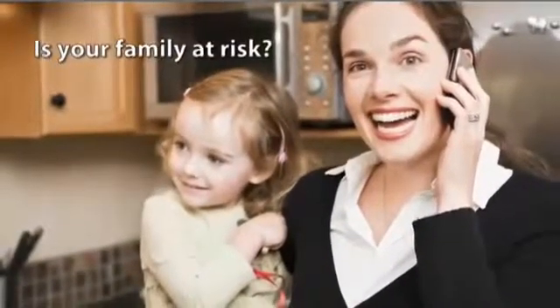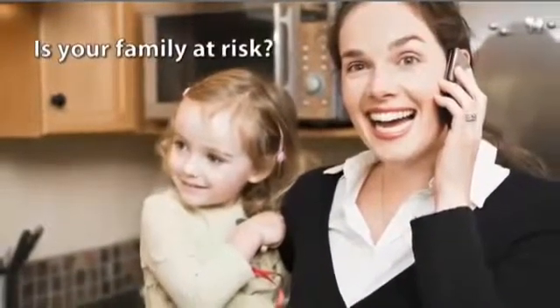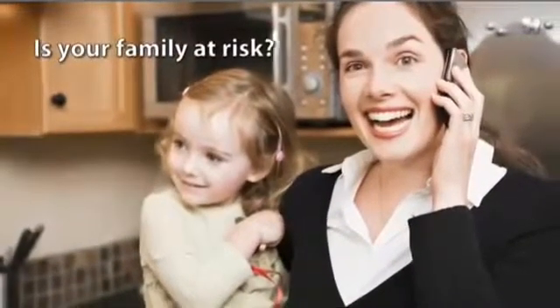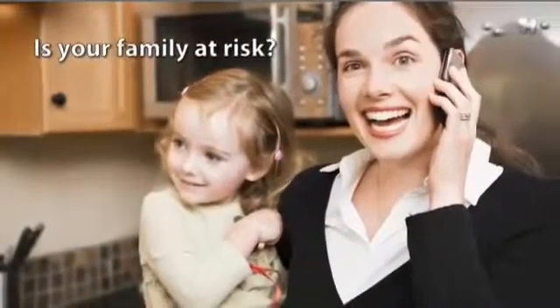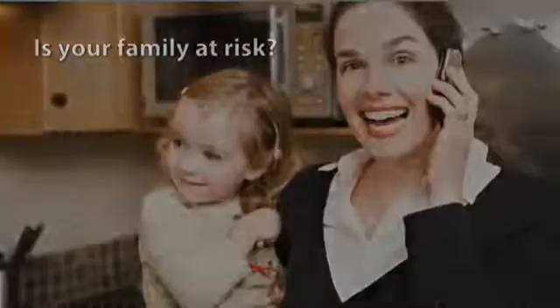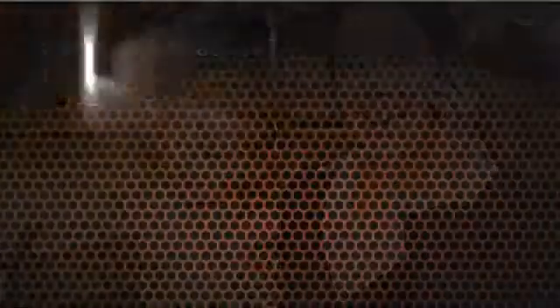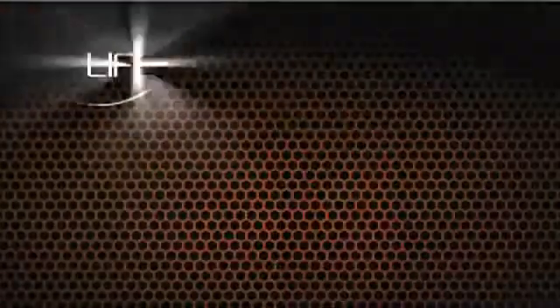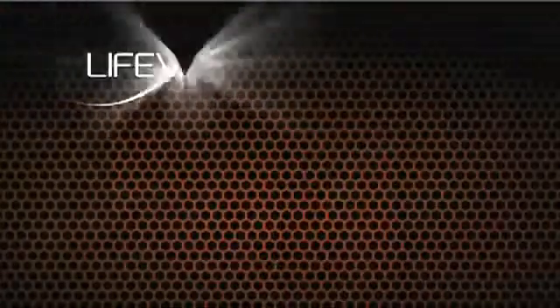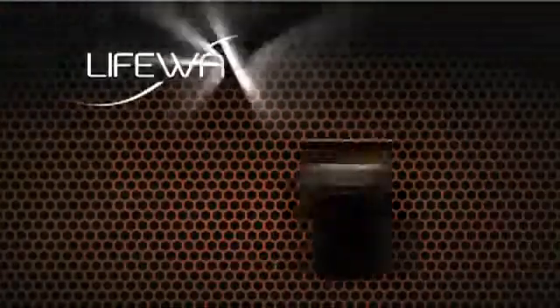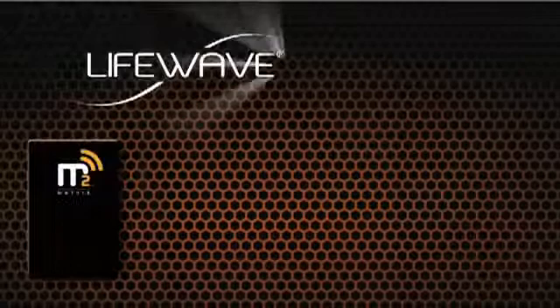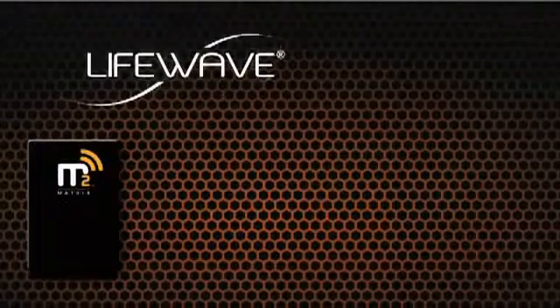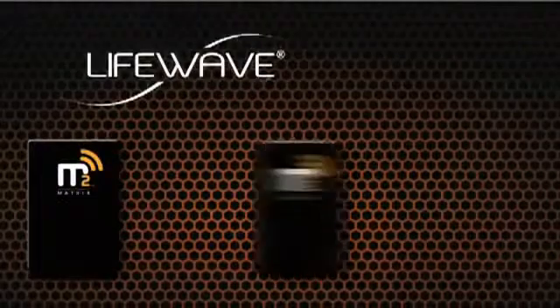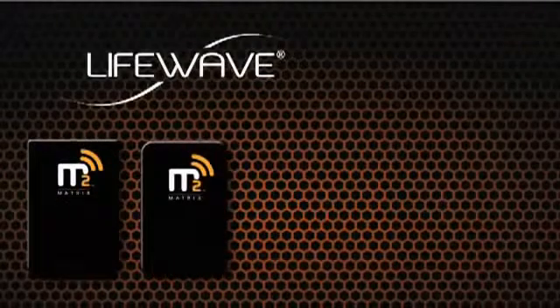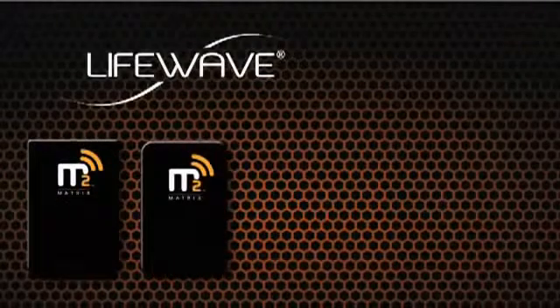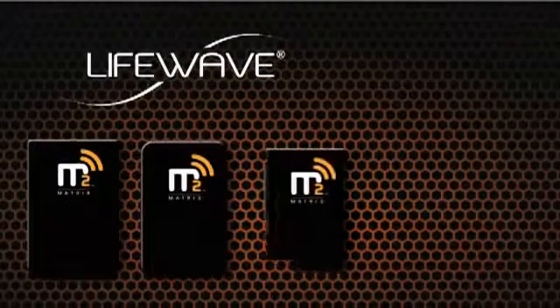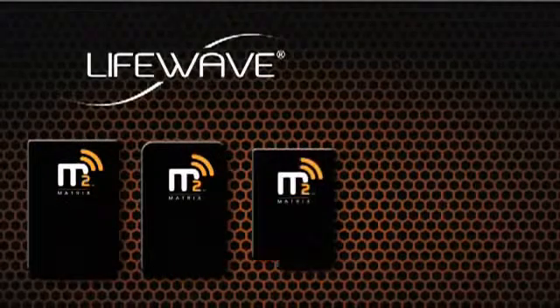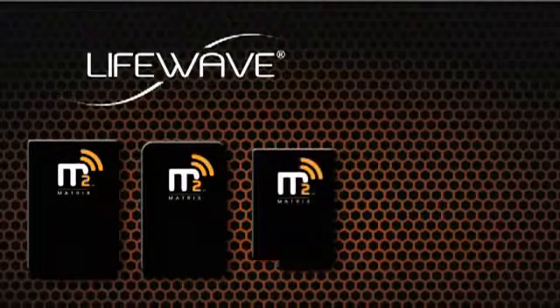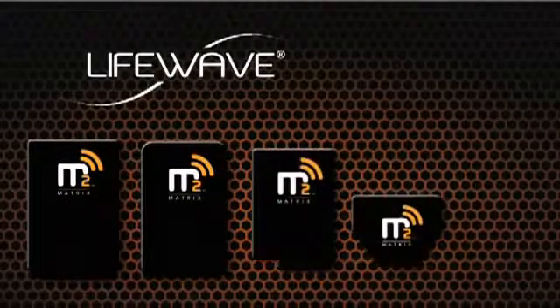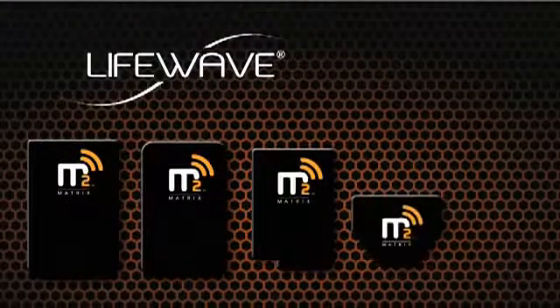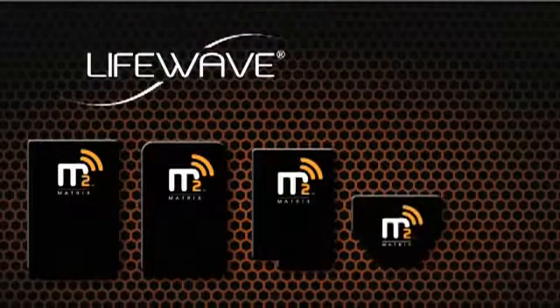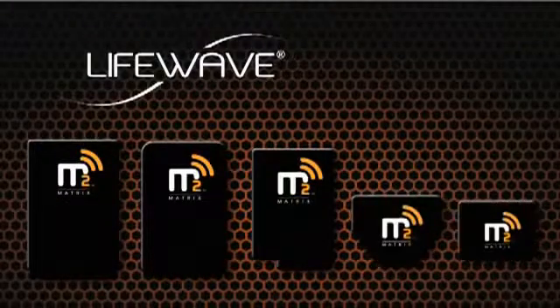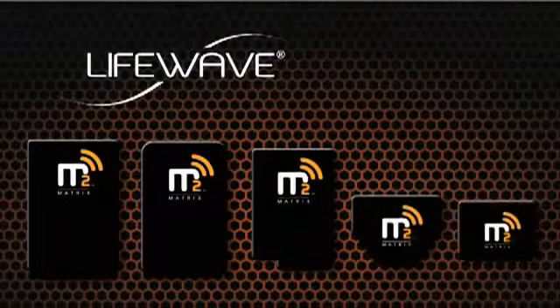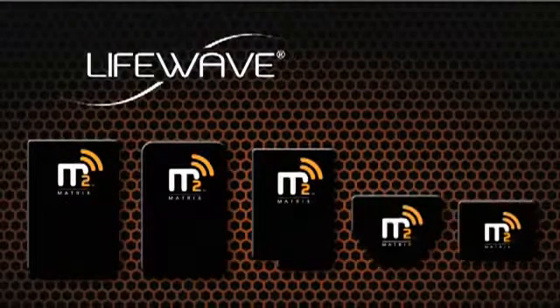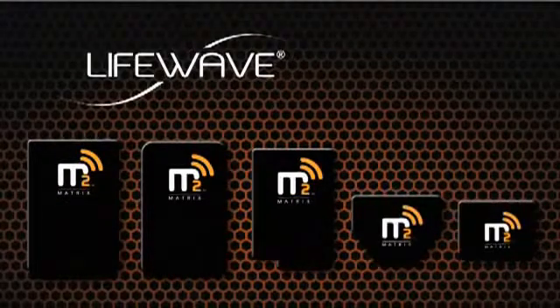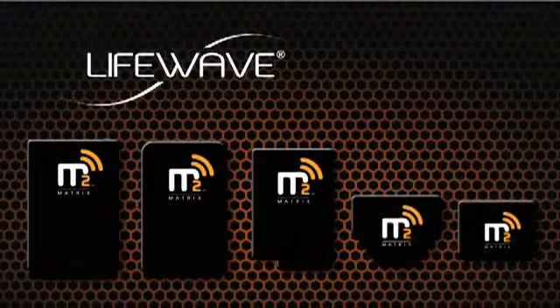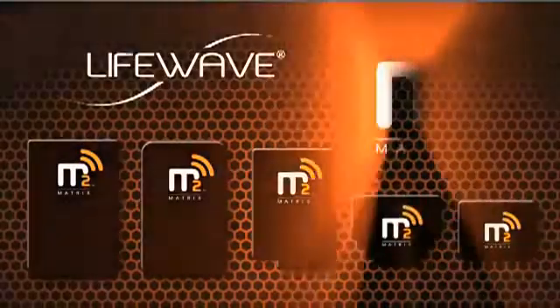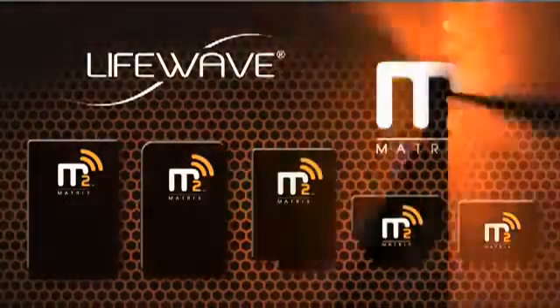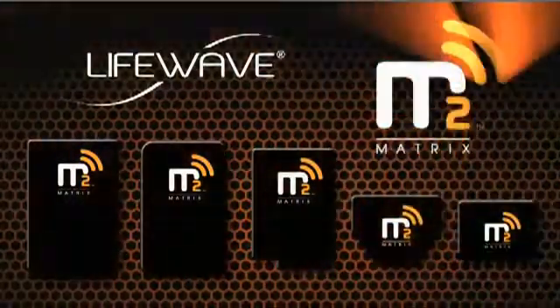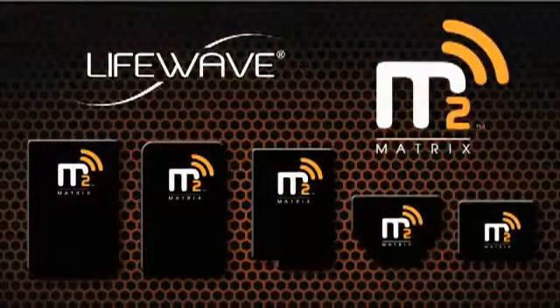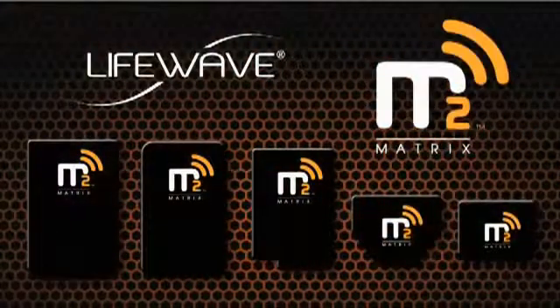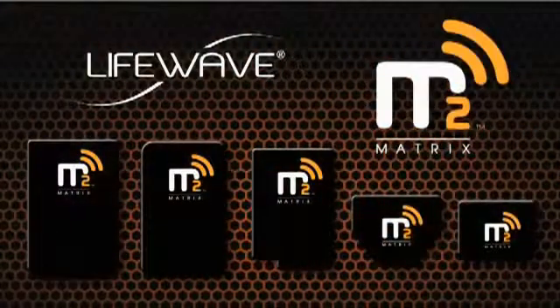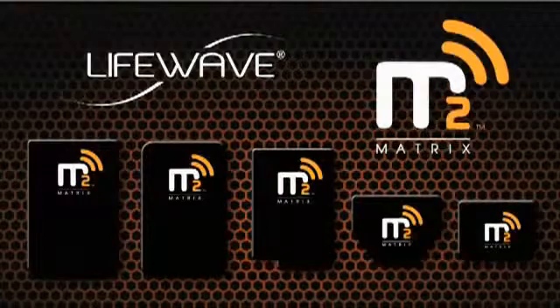But now there's a simple, affordable means of reducing your exposure to cell phone radiation. It's LifeWave Matrix 2.